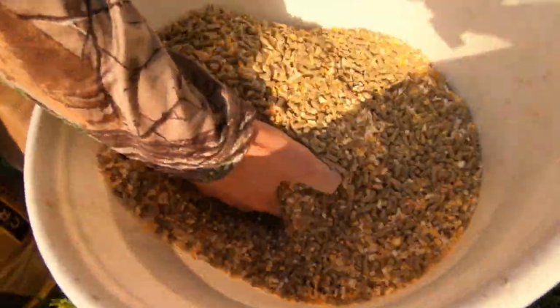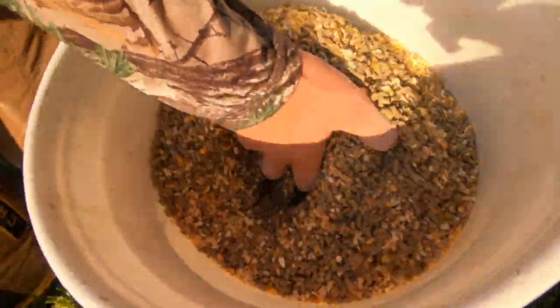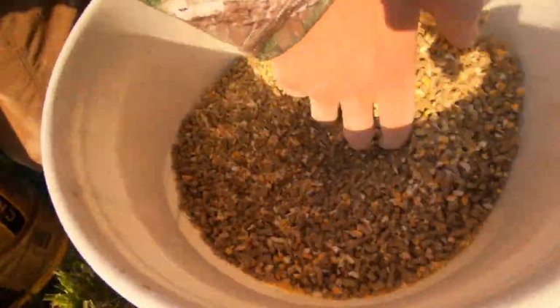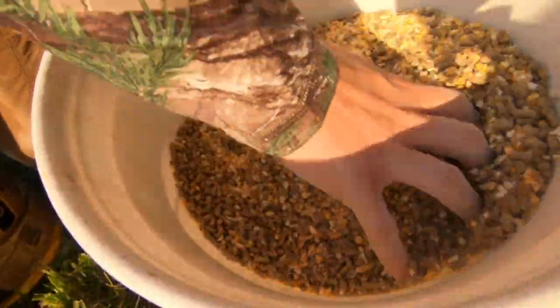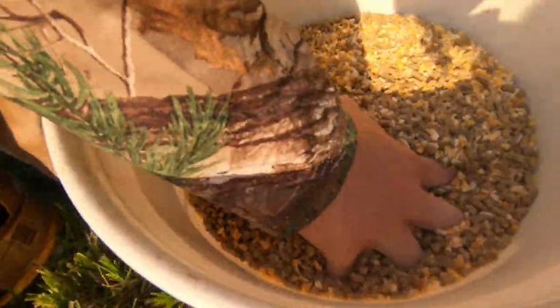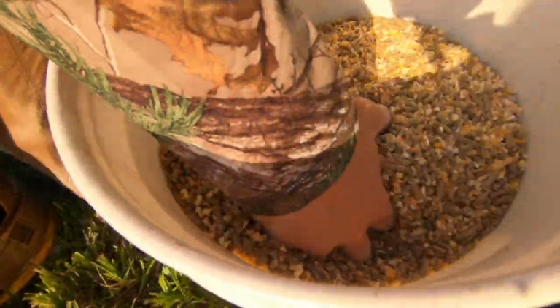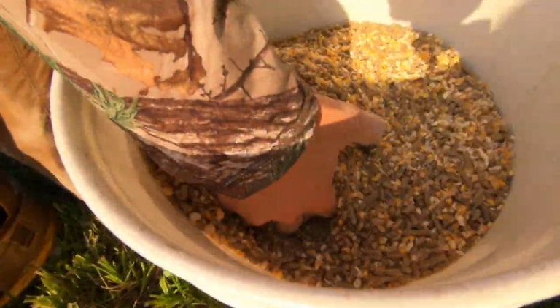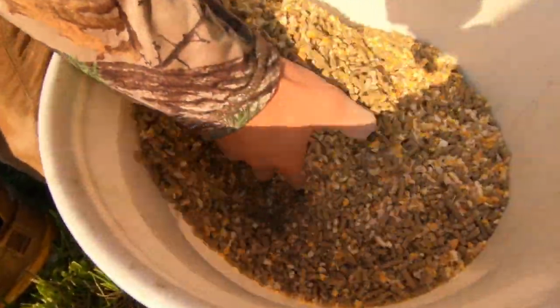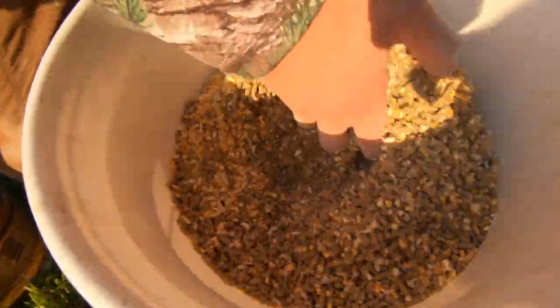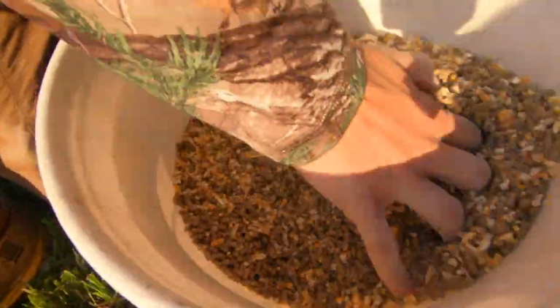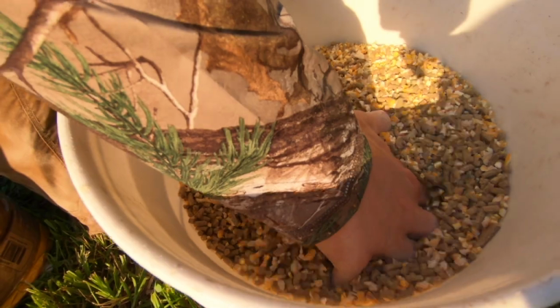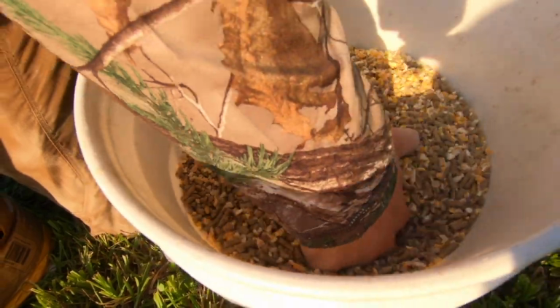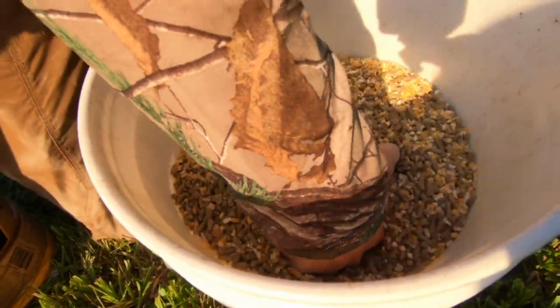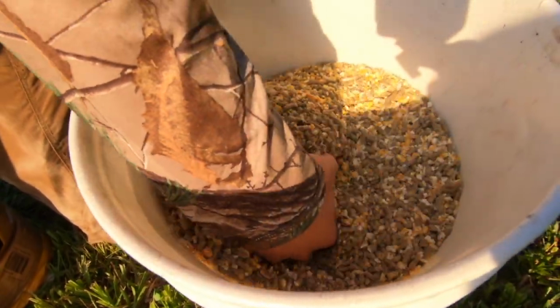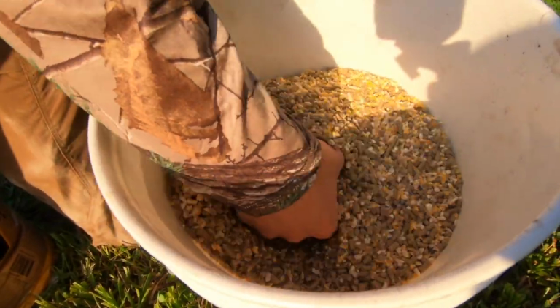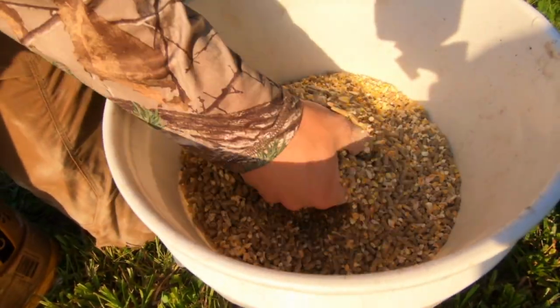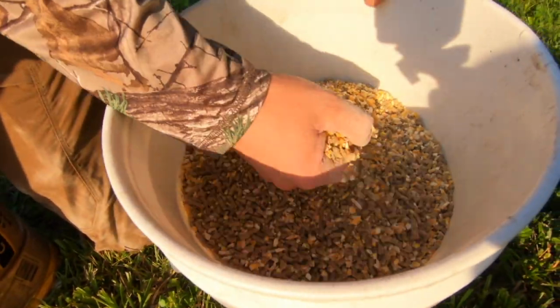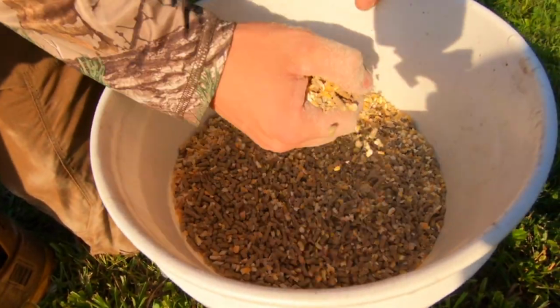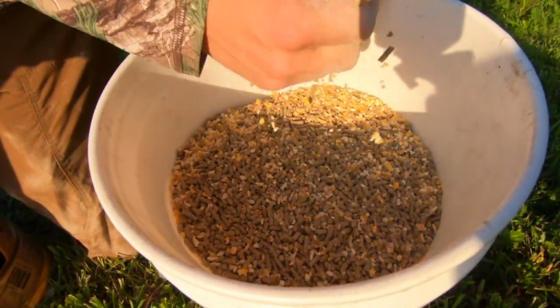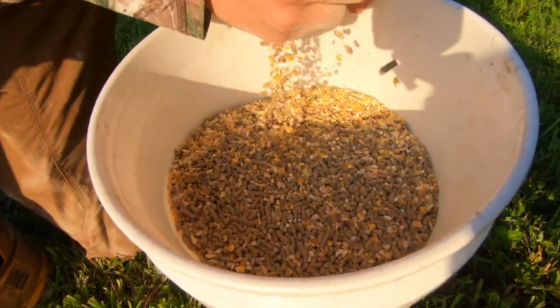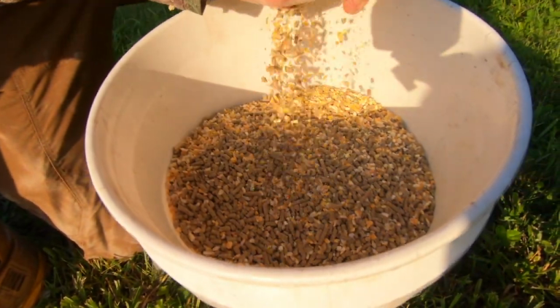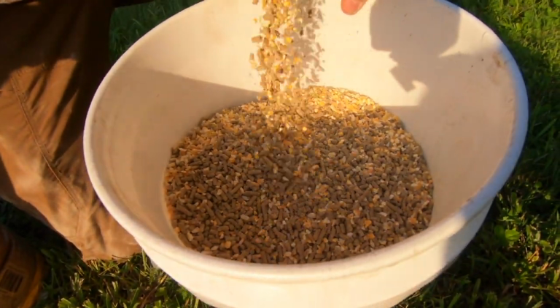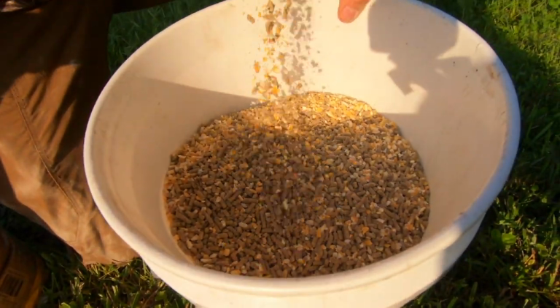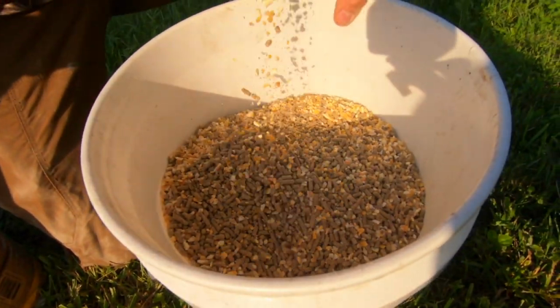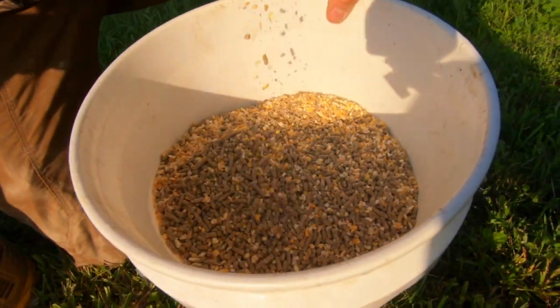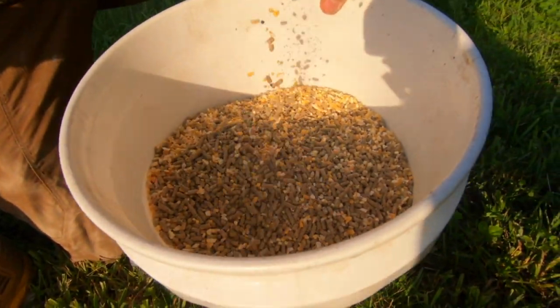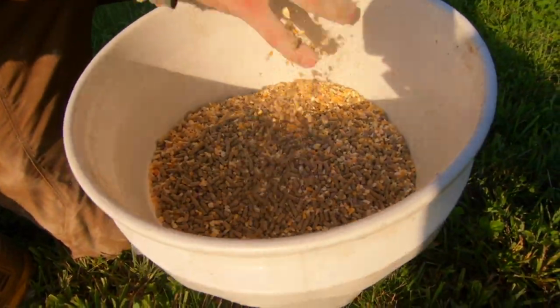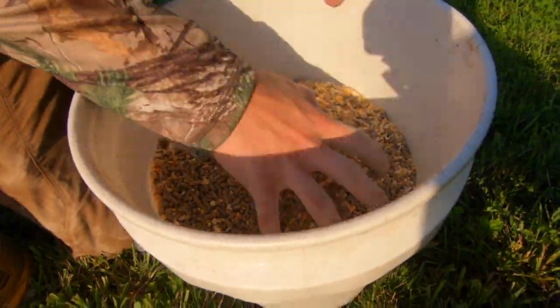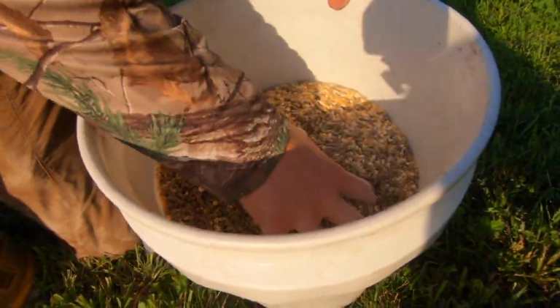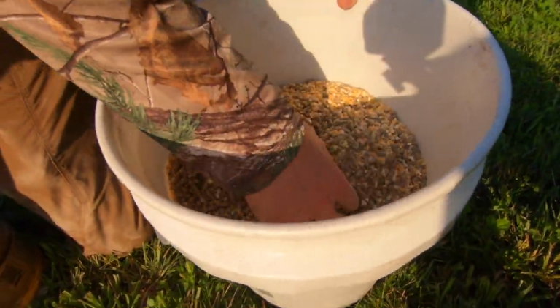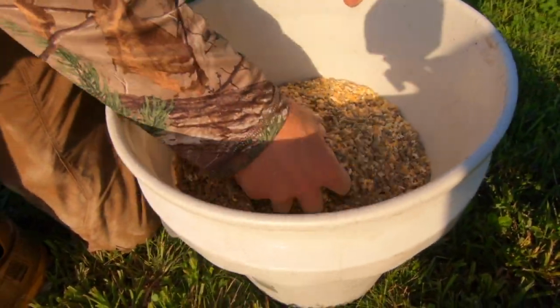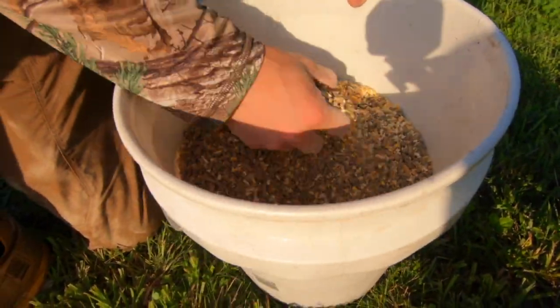About a 50/50 ratio and we'll put this in our feeders.